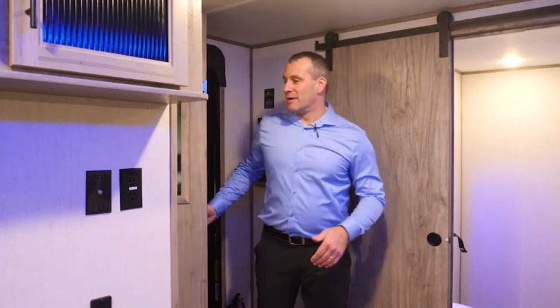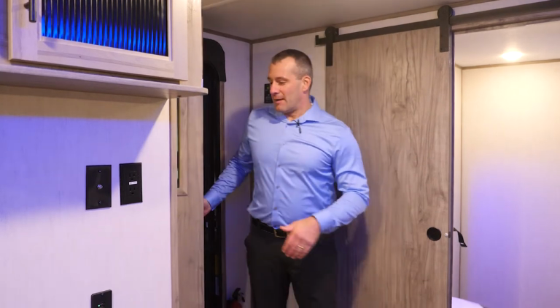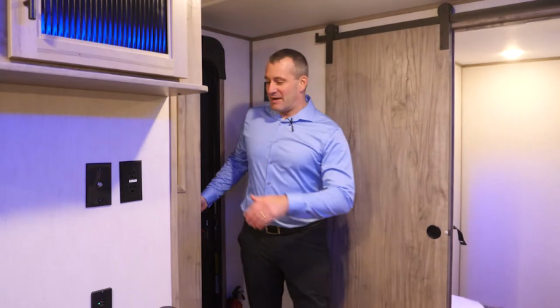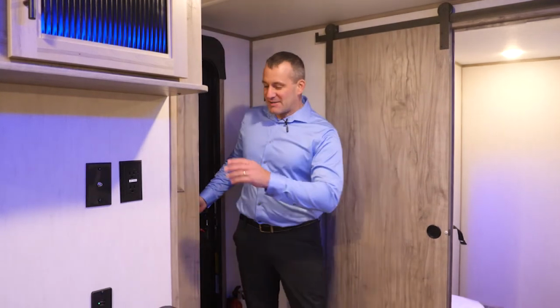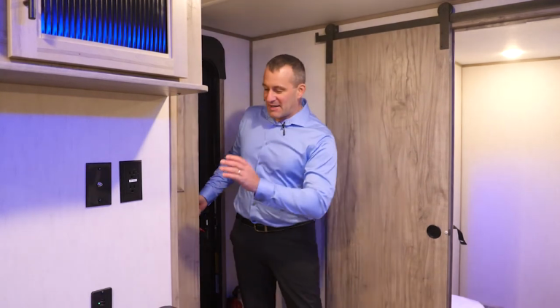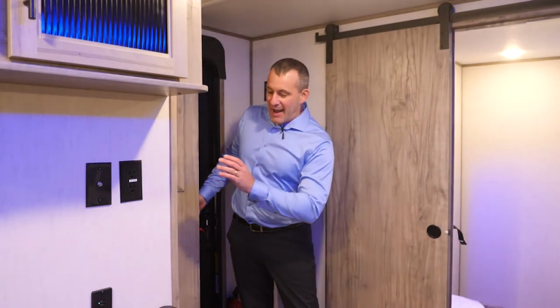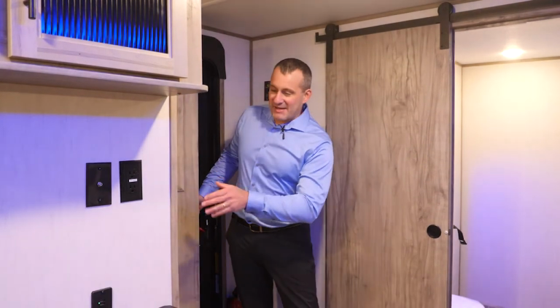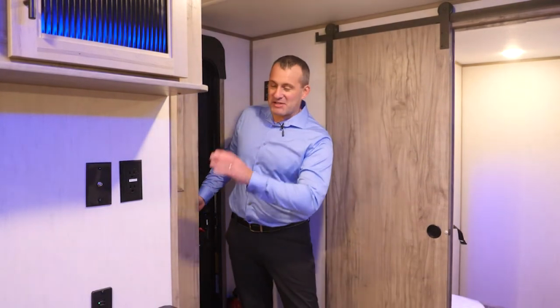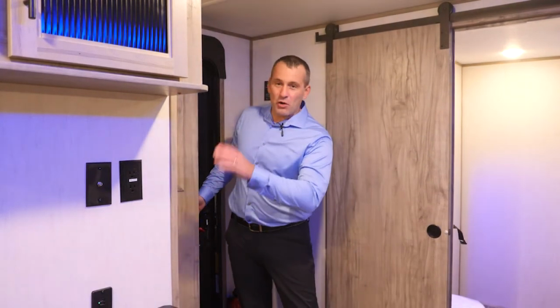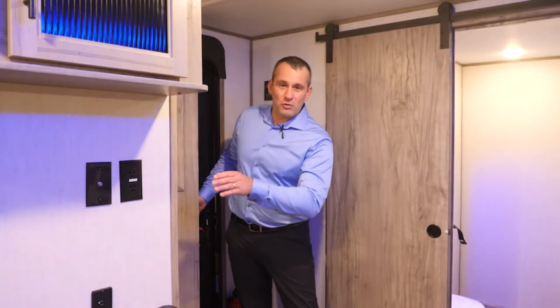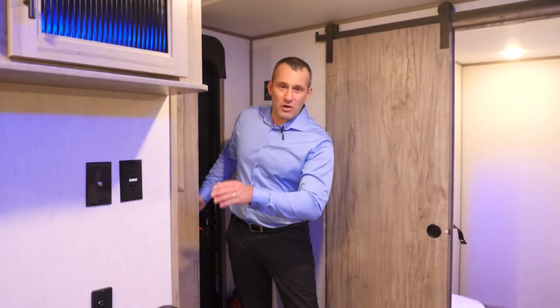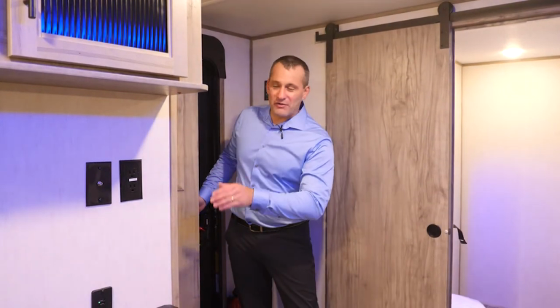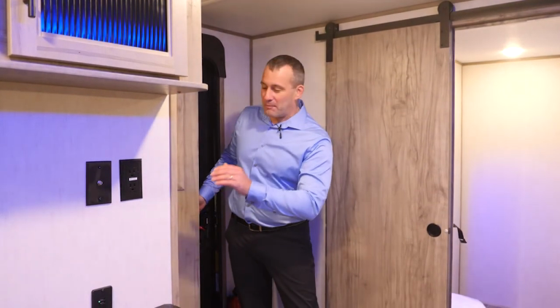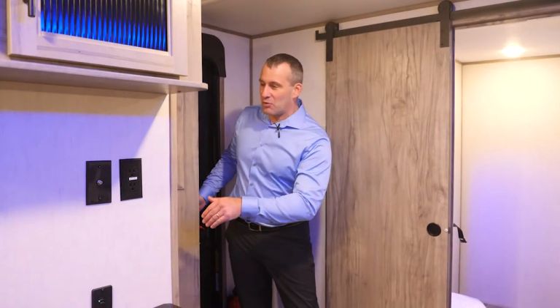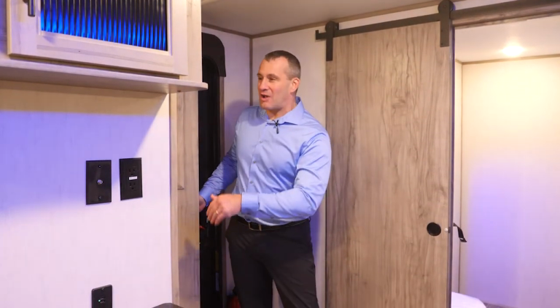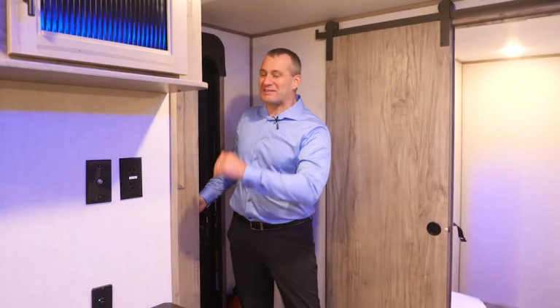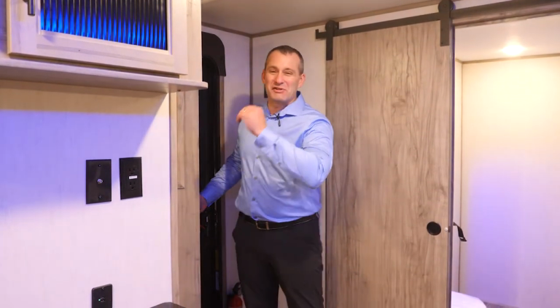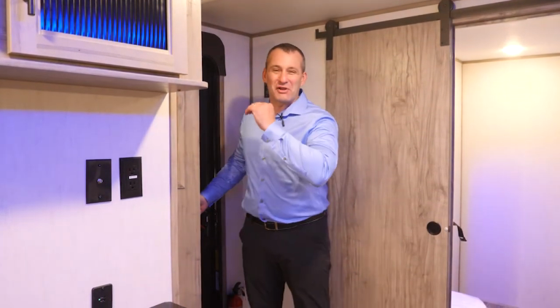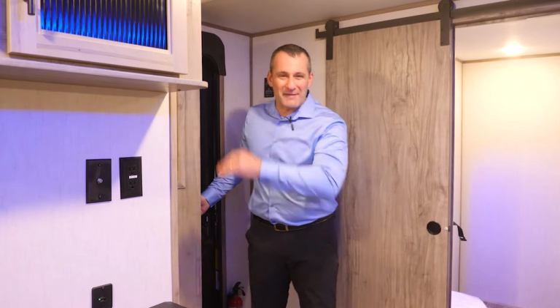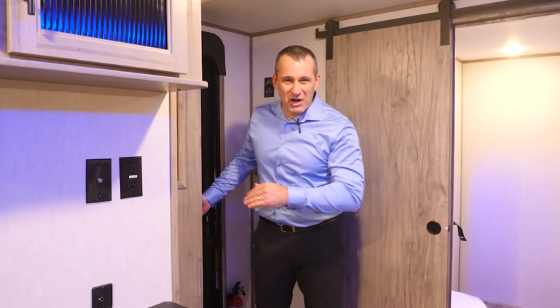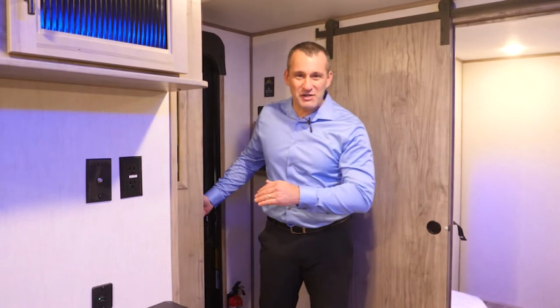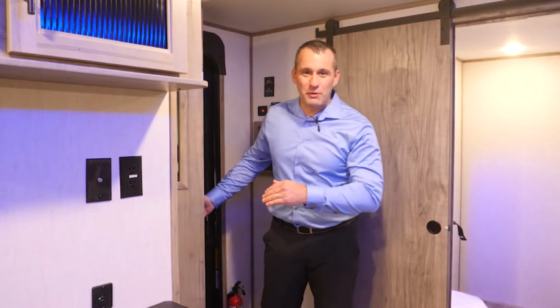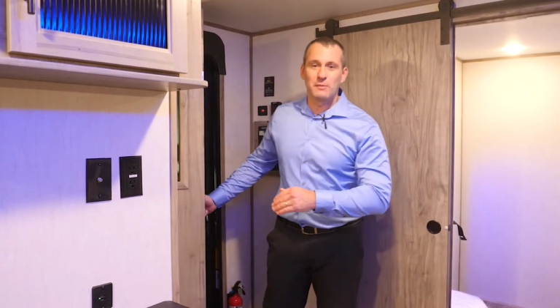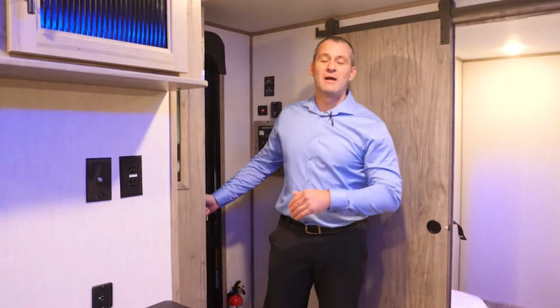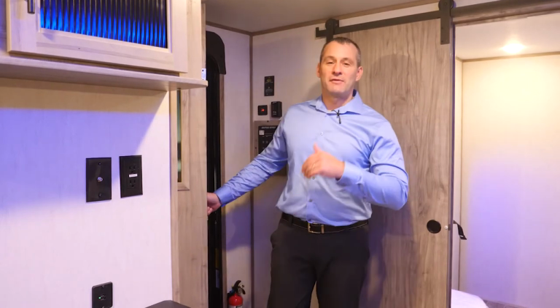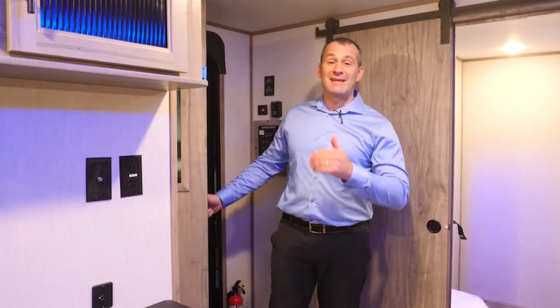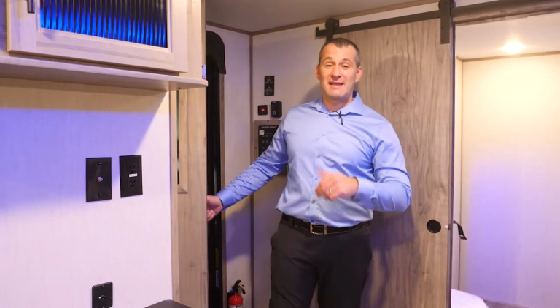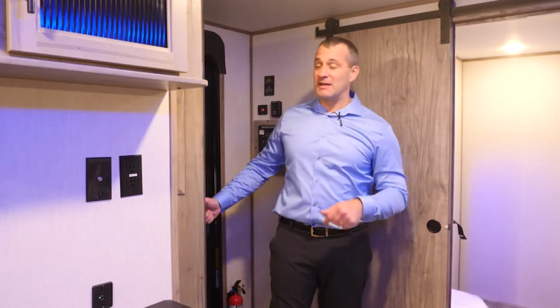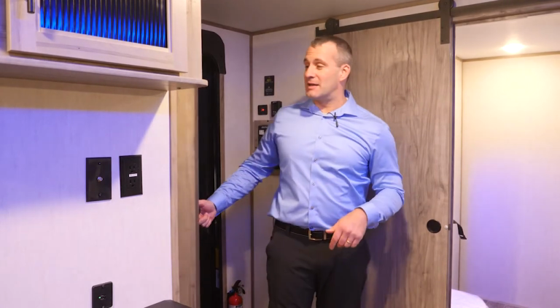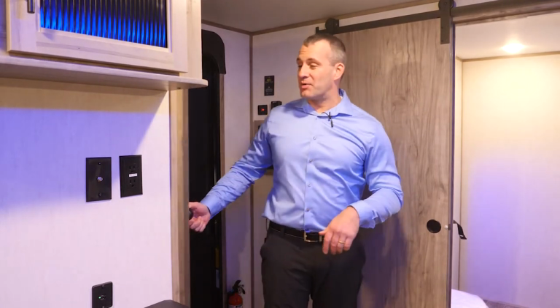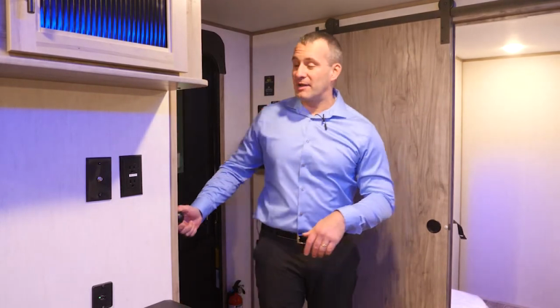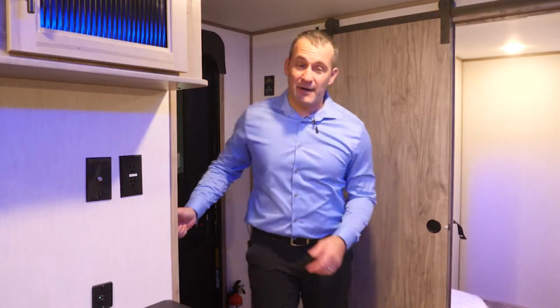Another thing that makes this floor plan spectacular is this giant pantry. This thing acts as a coat closet, a boot closet, and you still have tons of room for anything that you need to put in there.